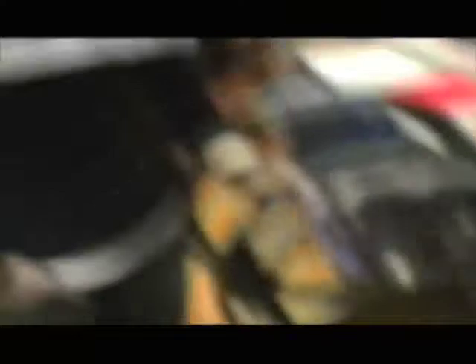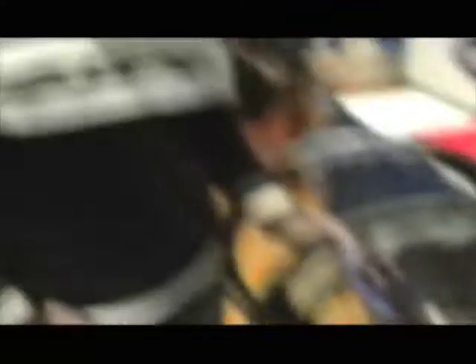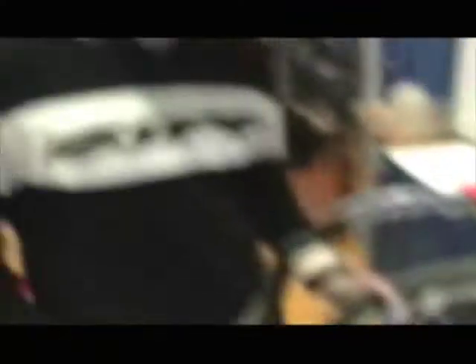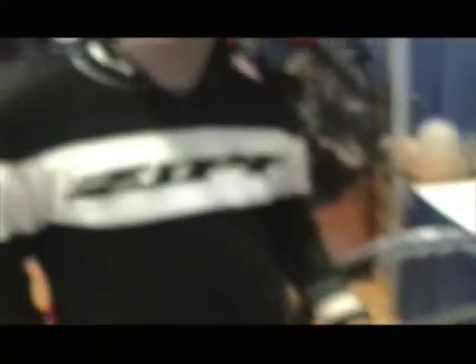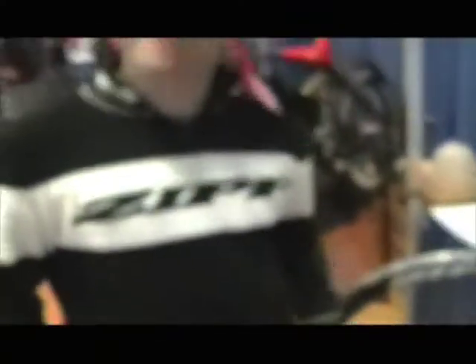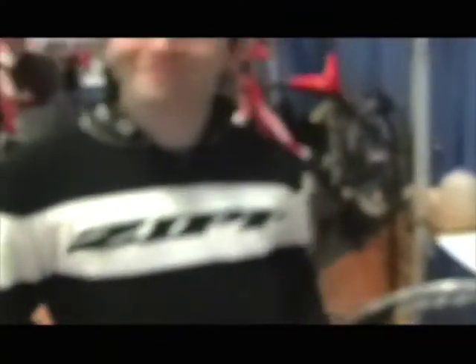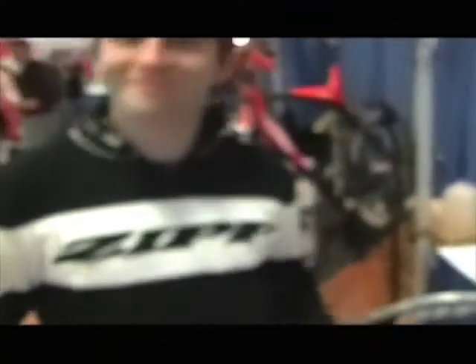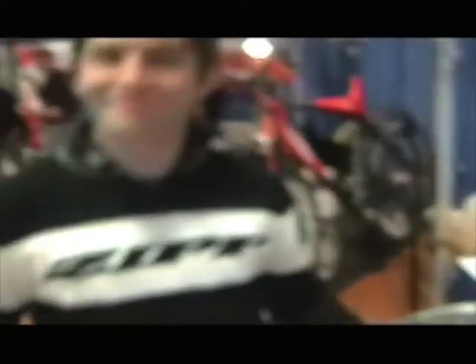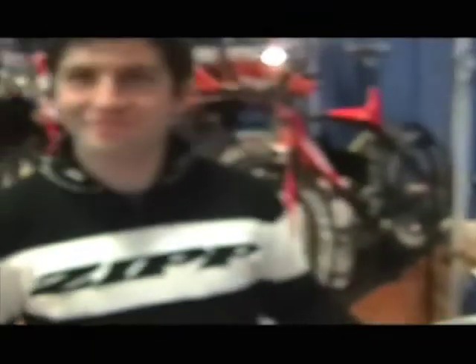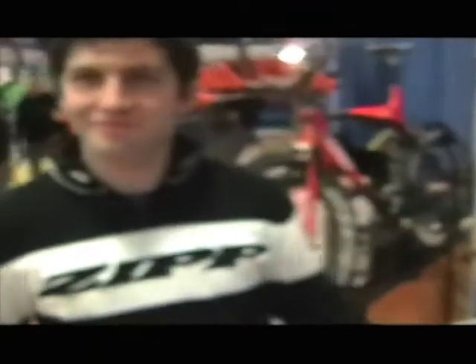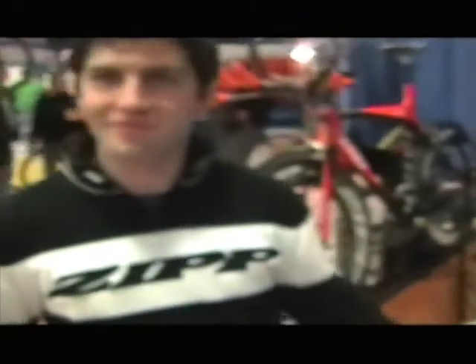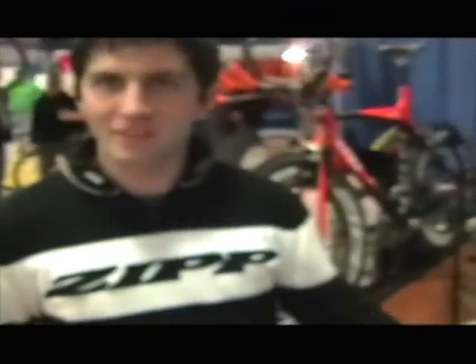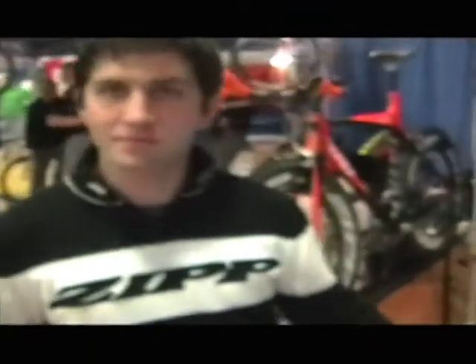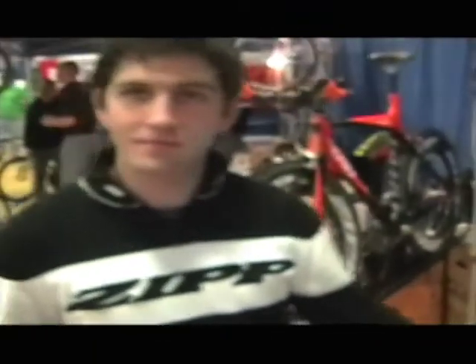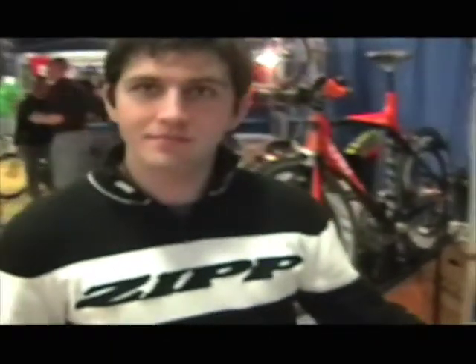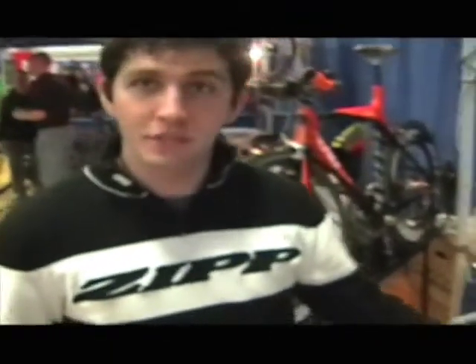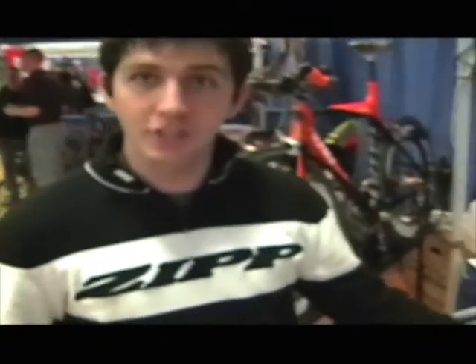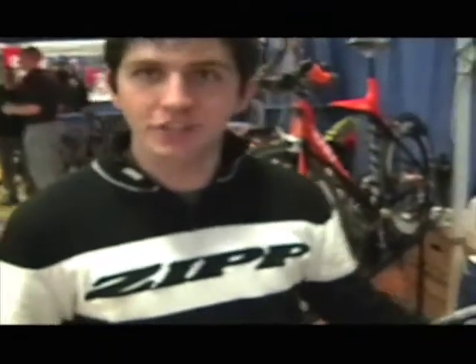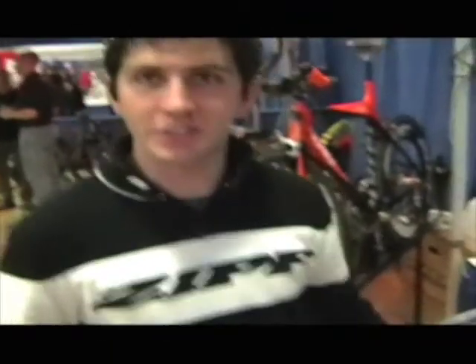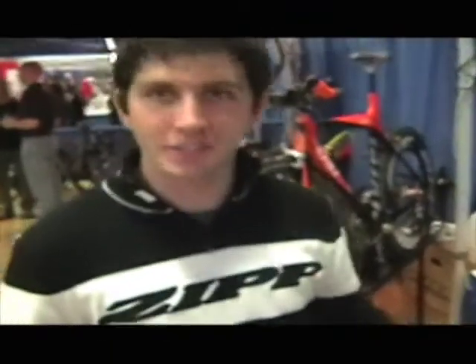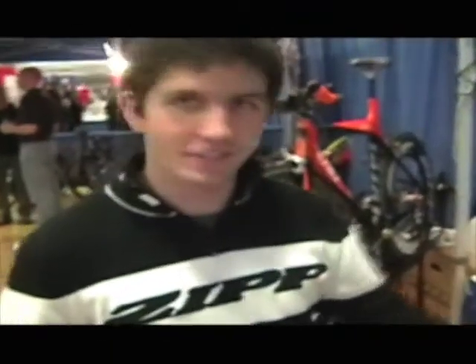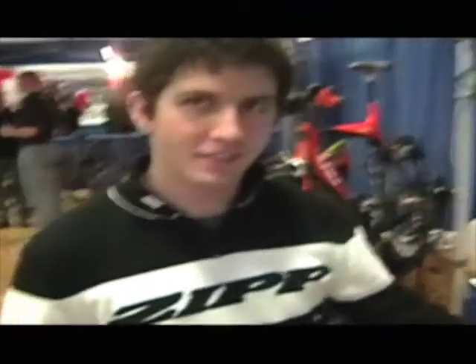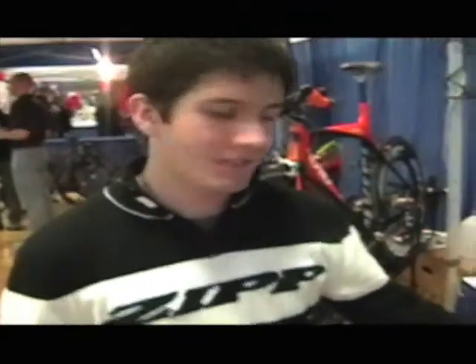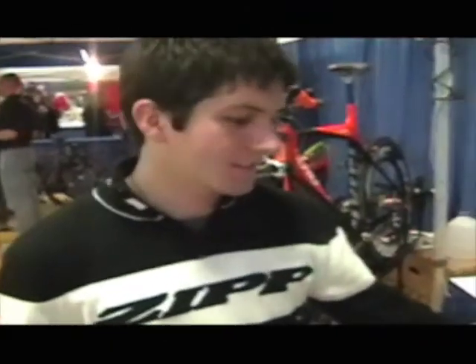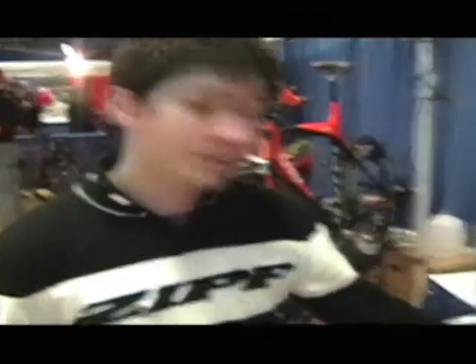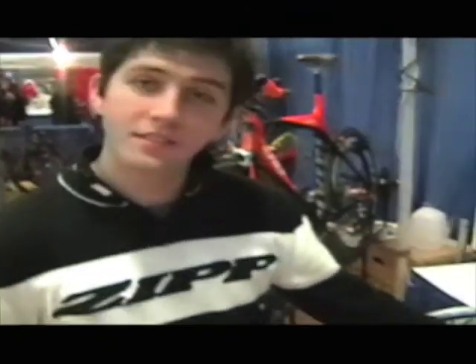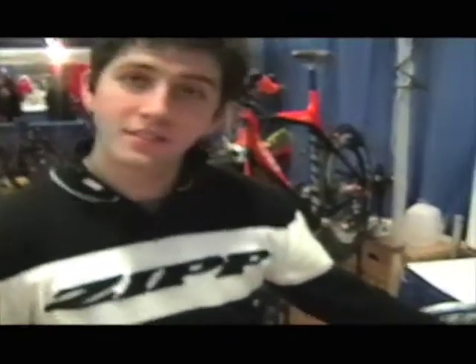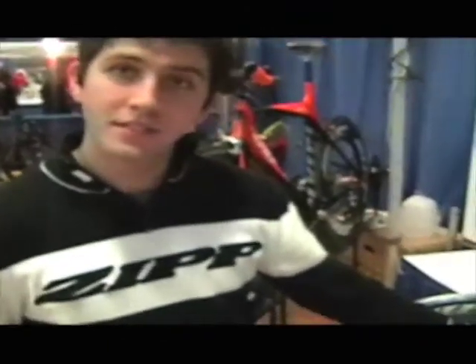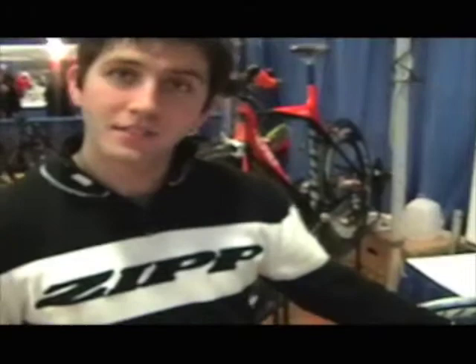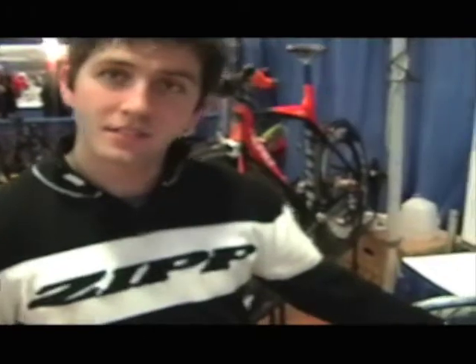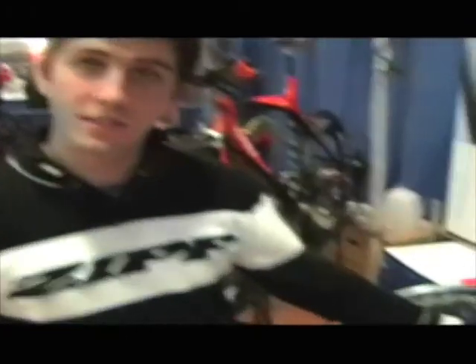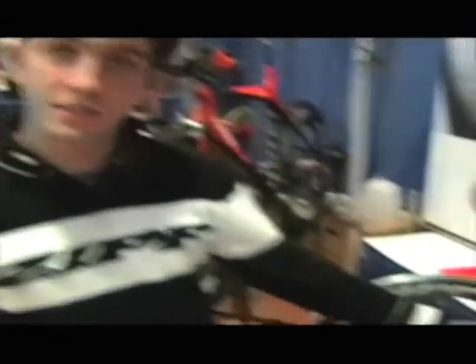I'm here today with Scott from Zip Wheels. So, take us through what you guys have for this year.